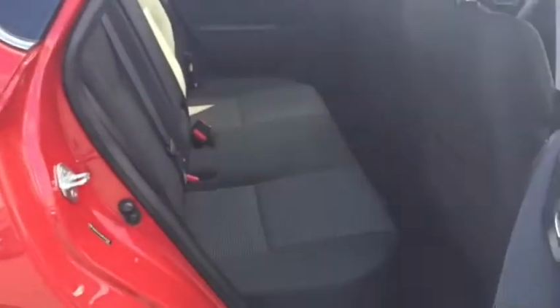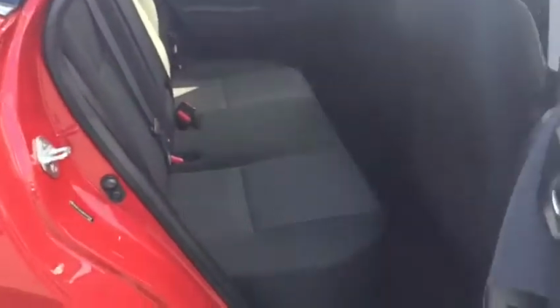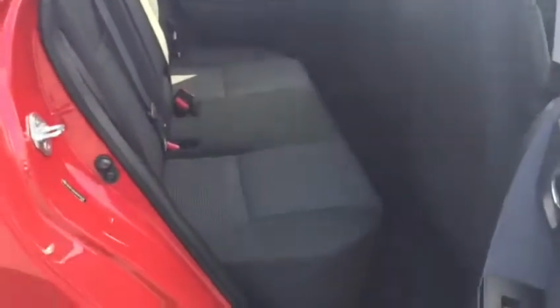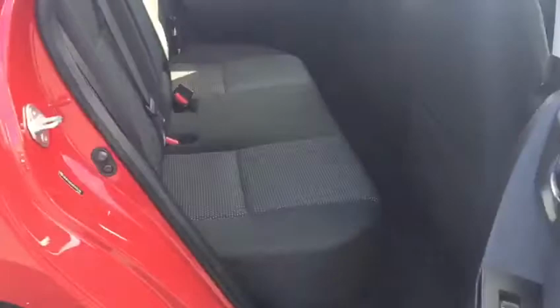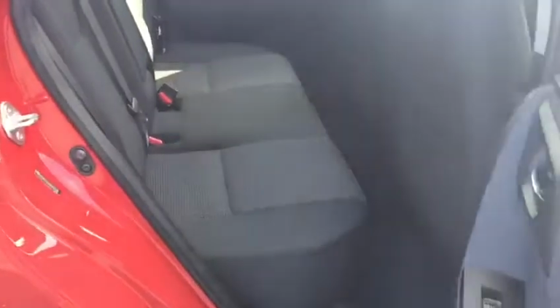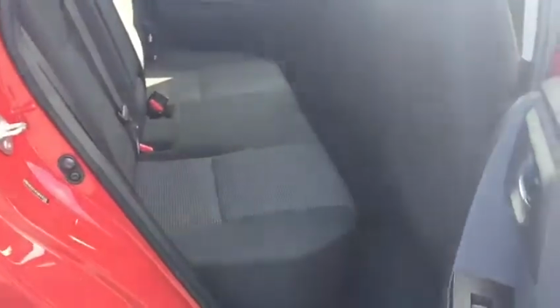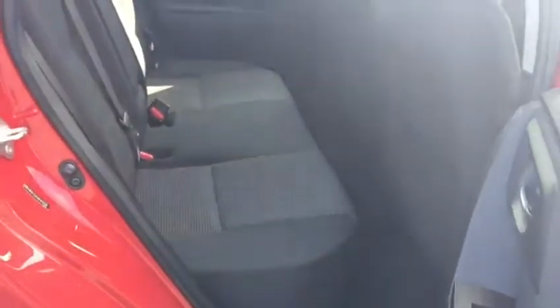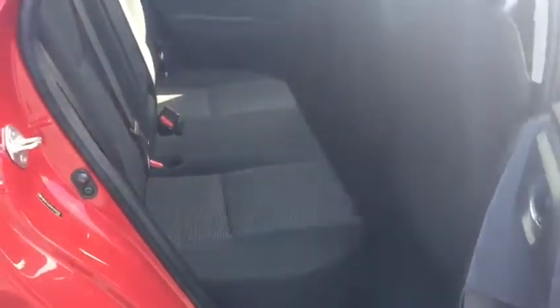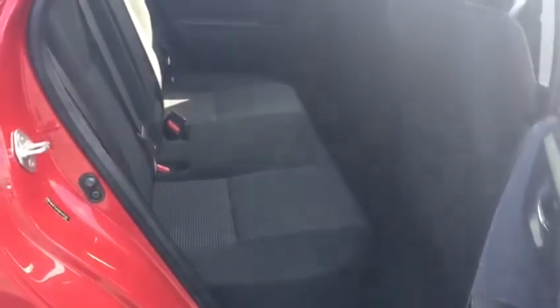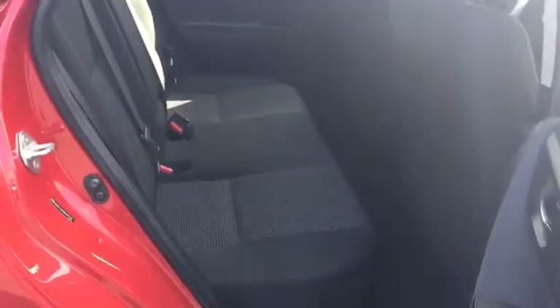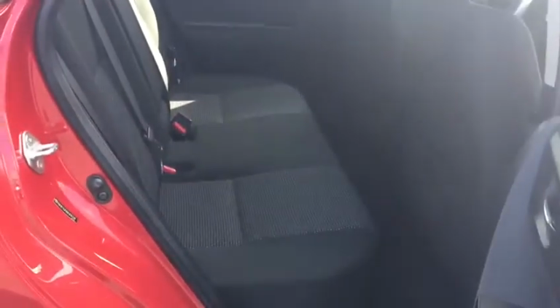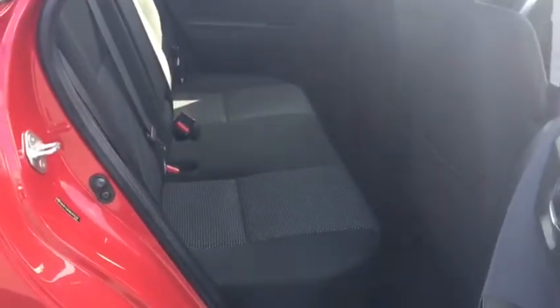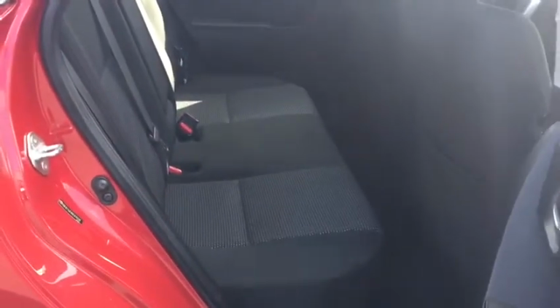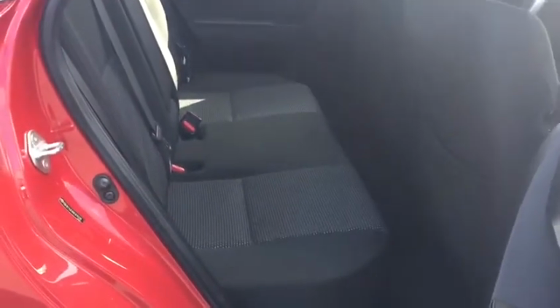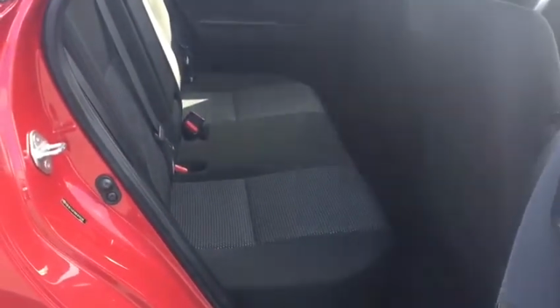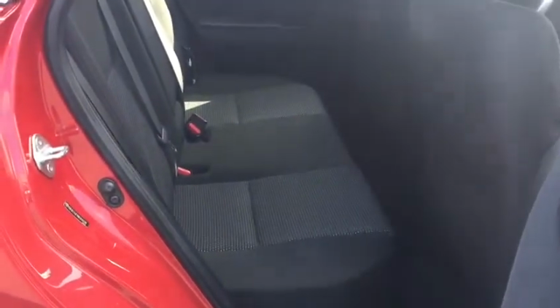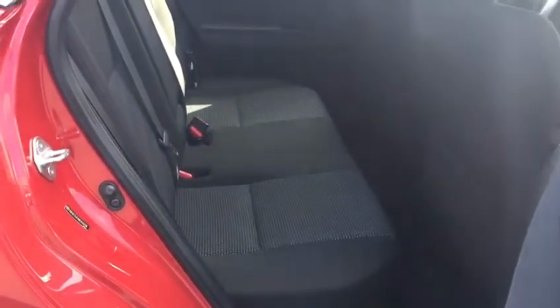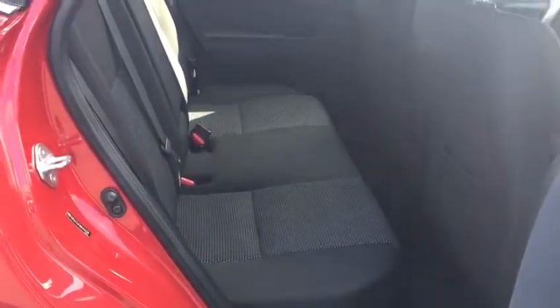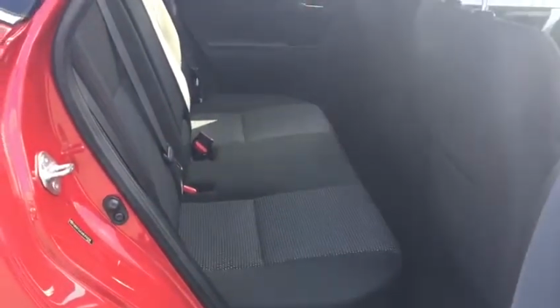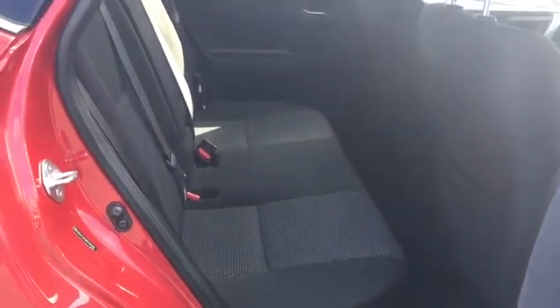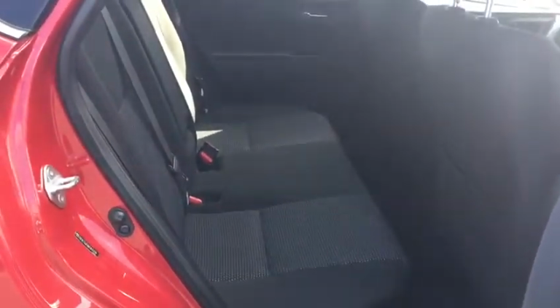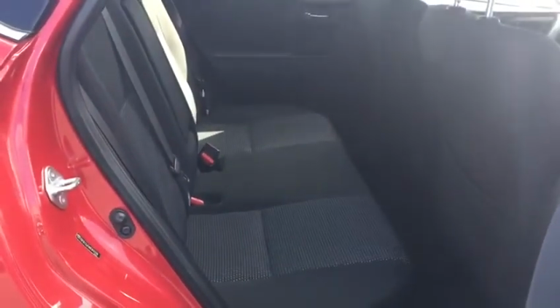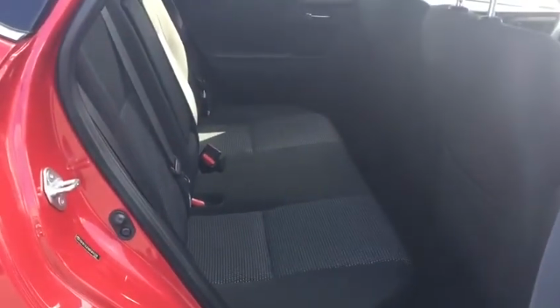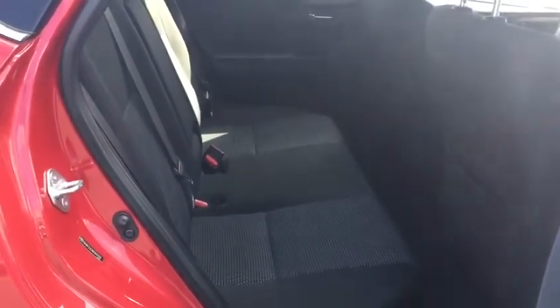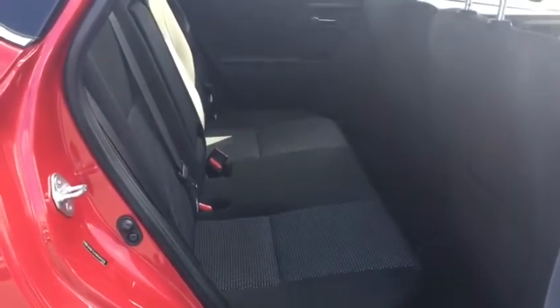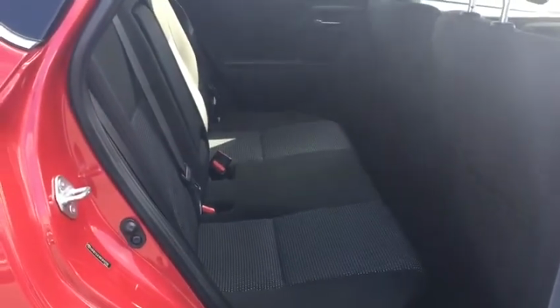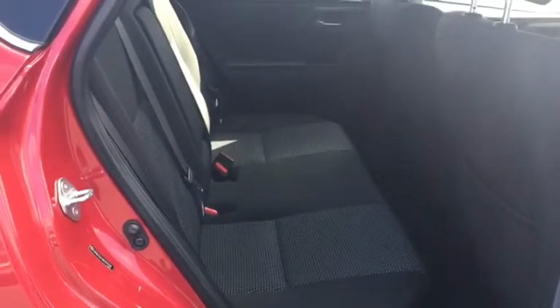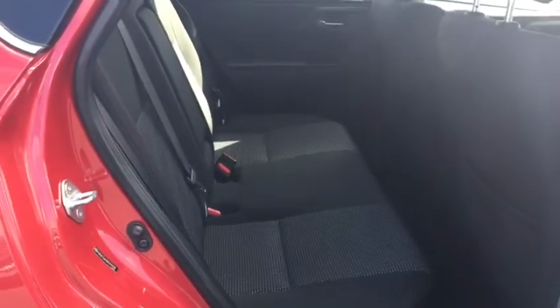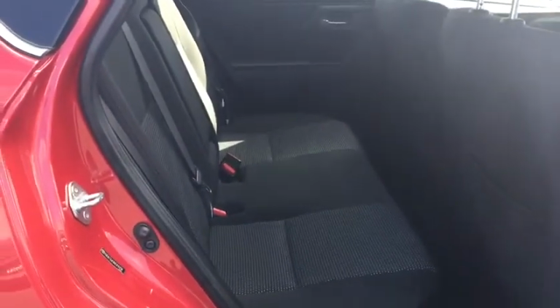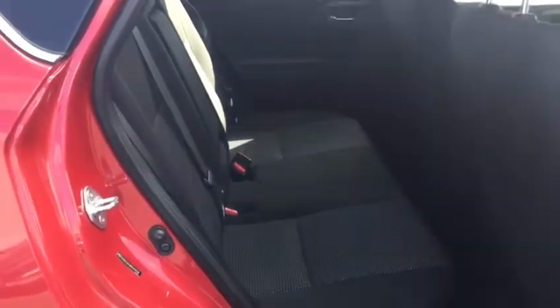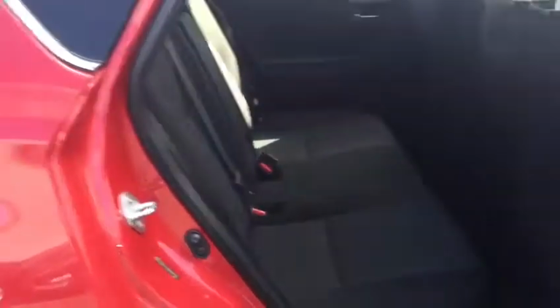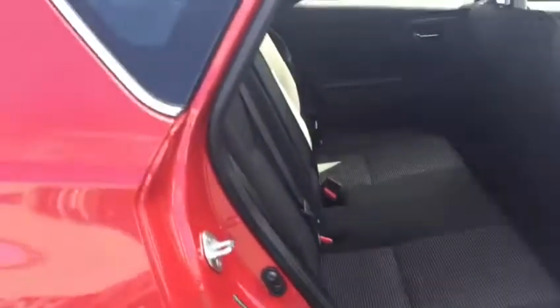Plenty of room in the back there. Isofix seats. Your seats split 60-40.